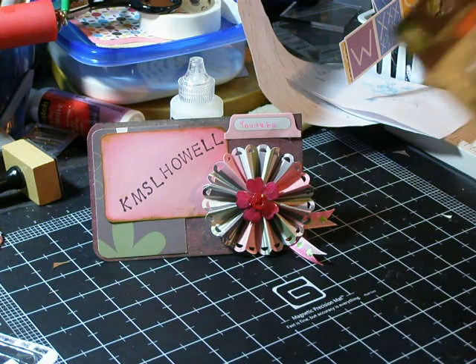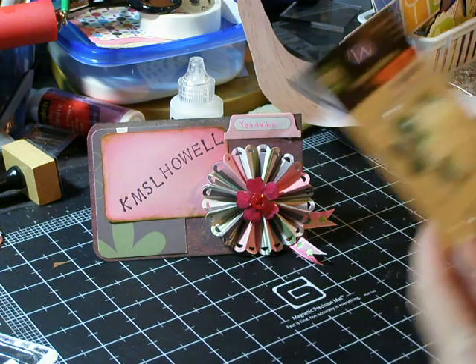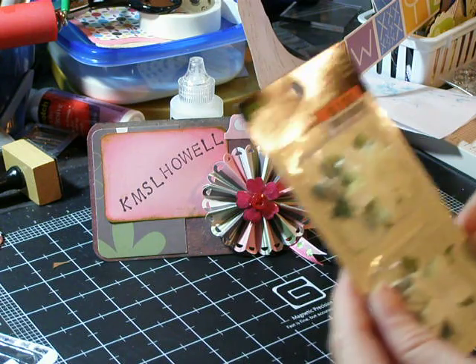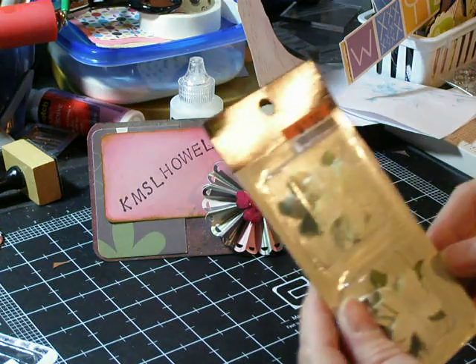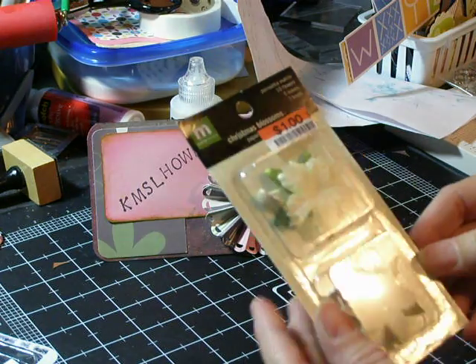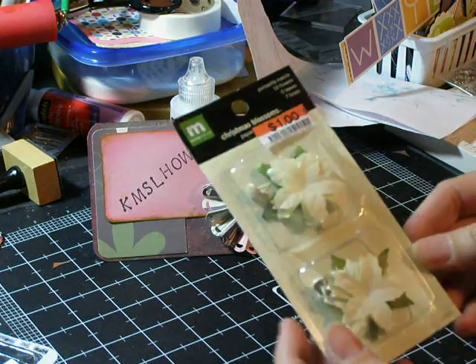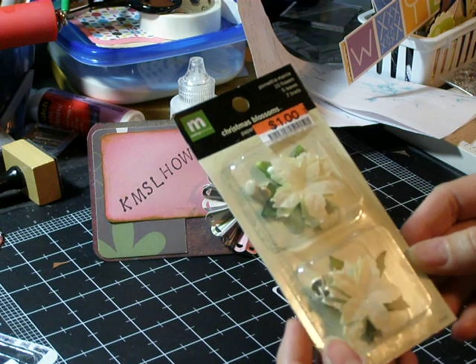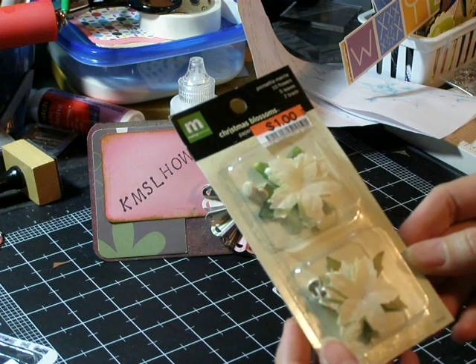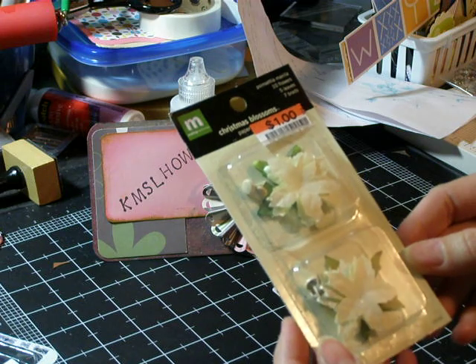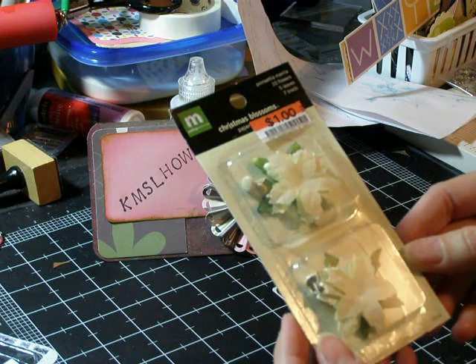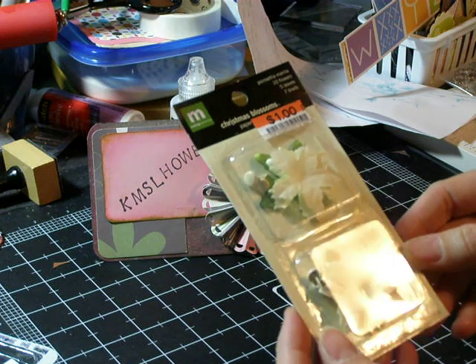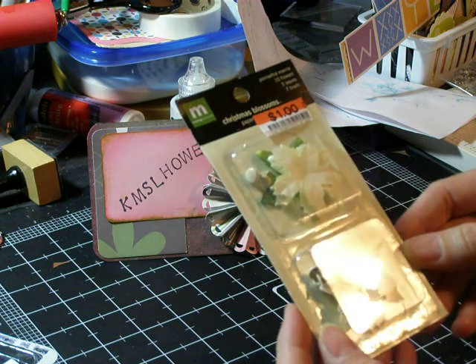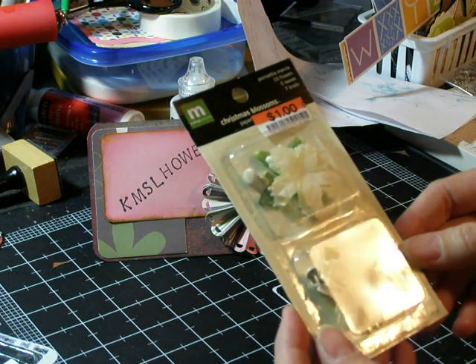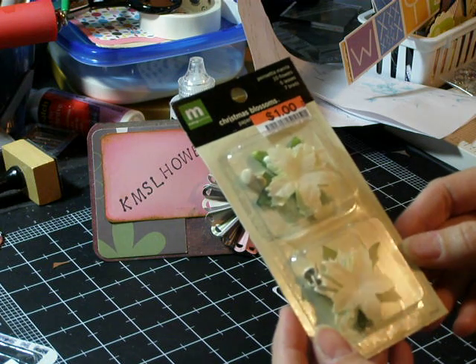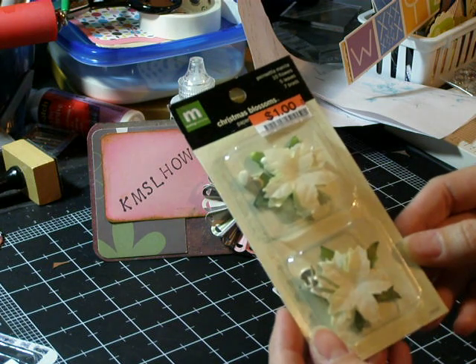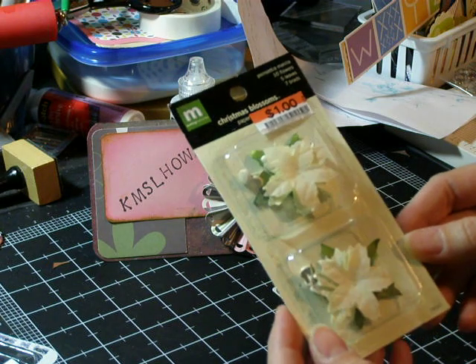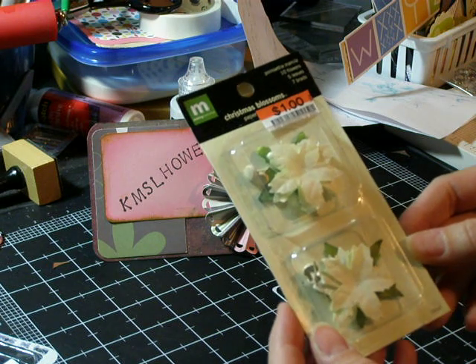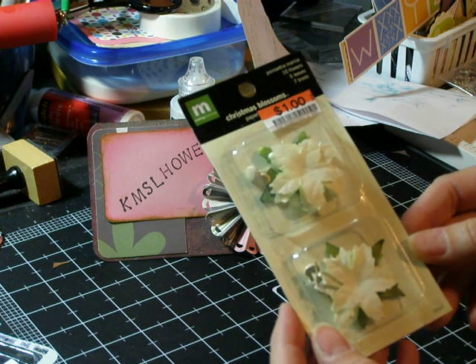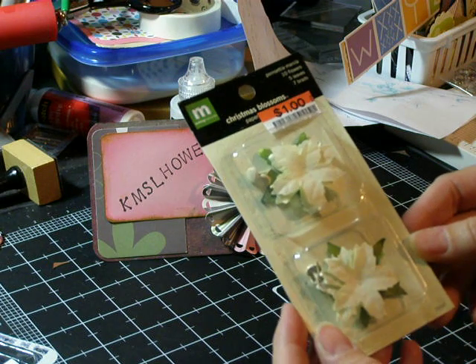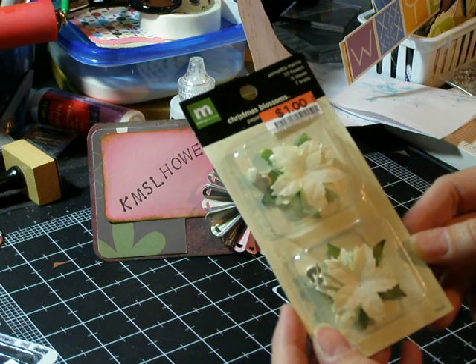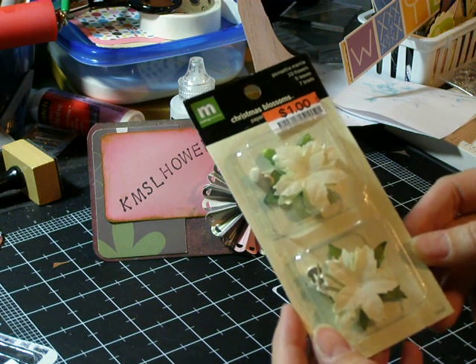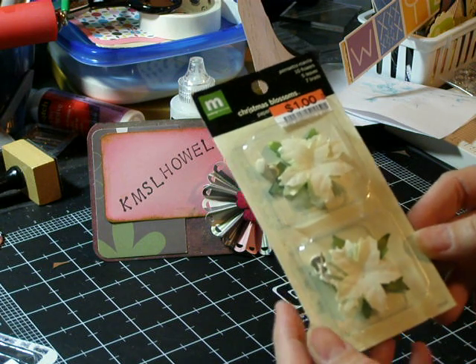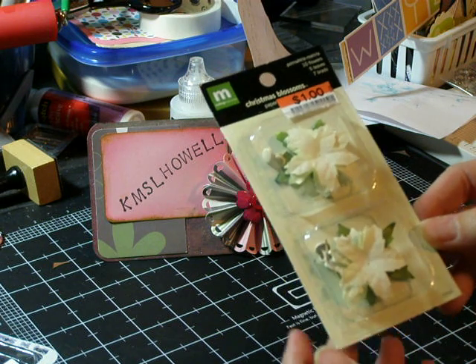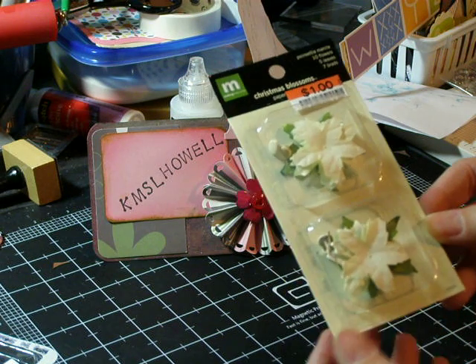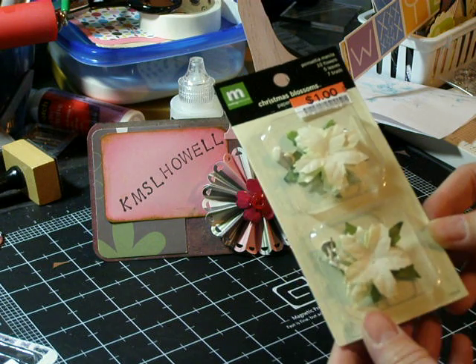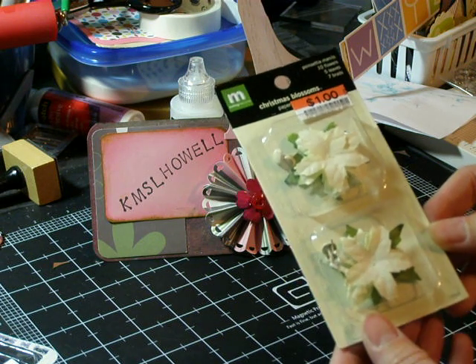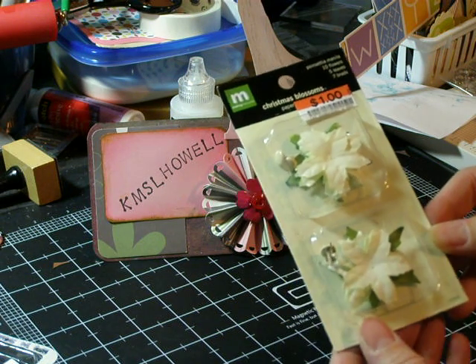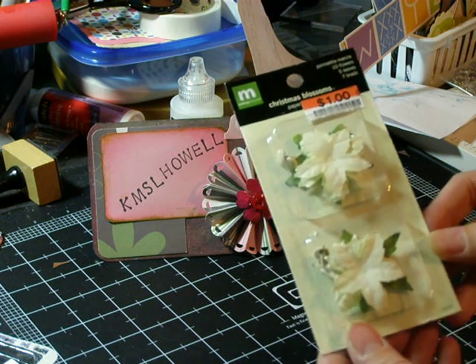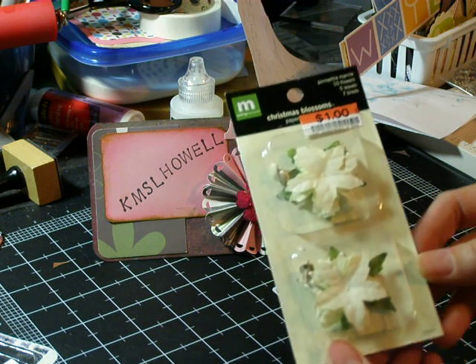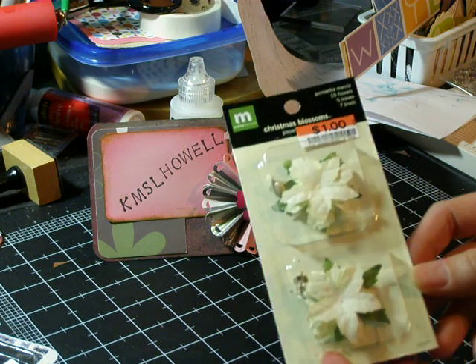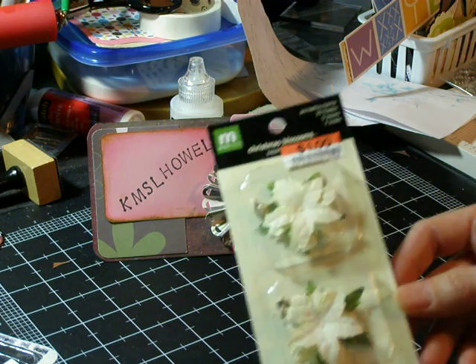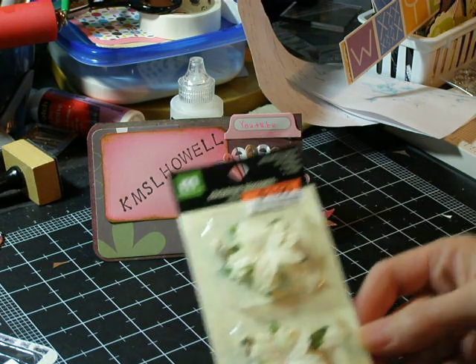And then I got some of these Poinsettia Christmas Blossoms for a dollar.